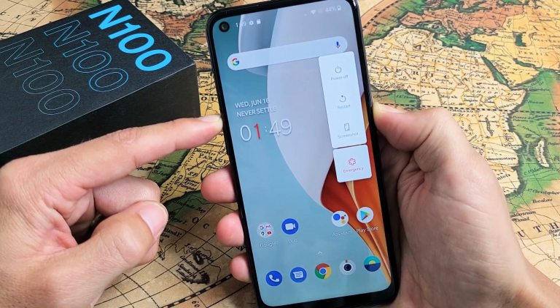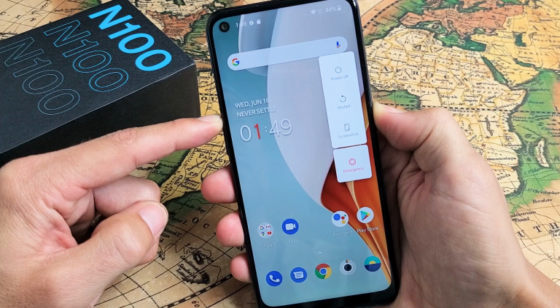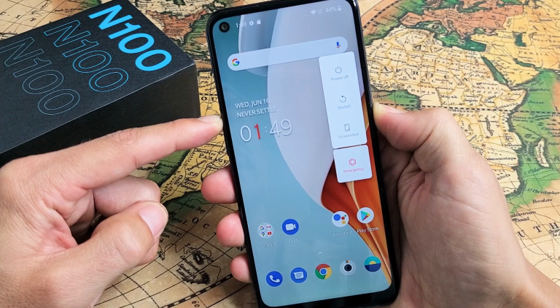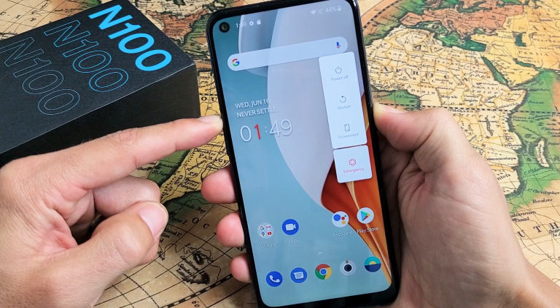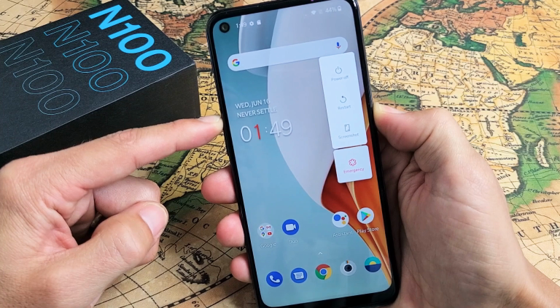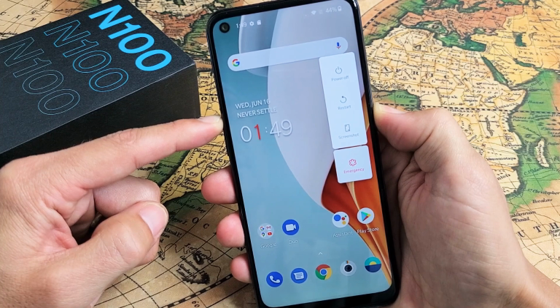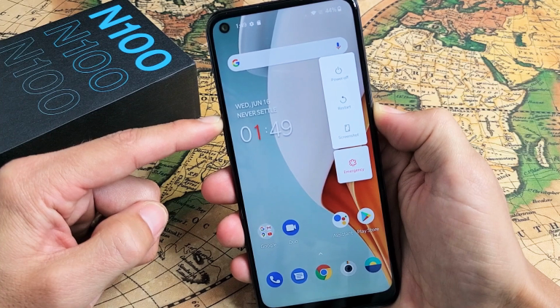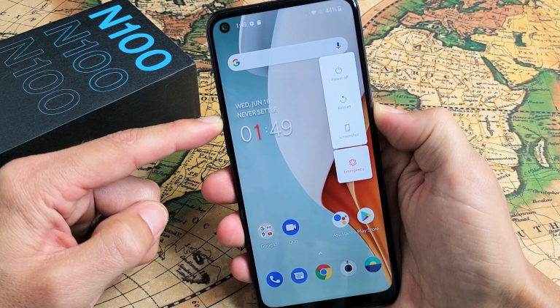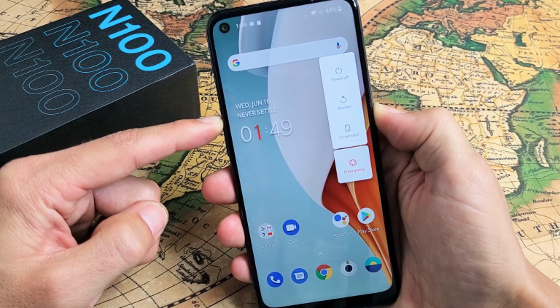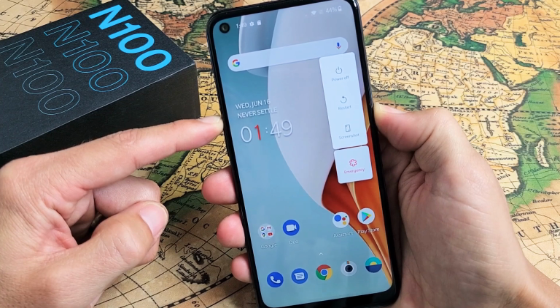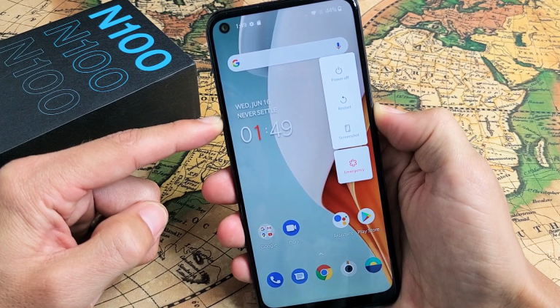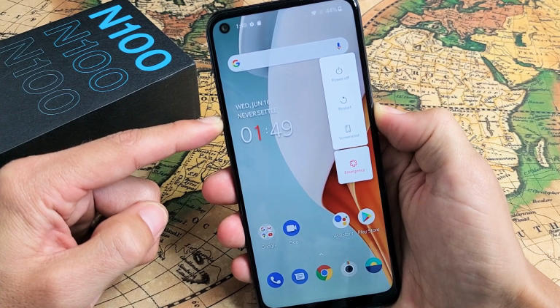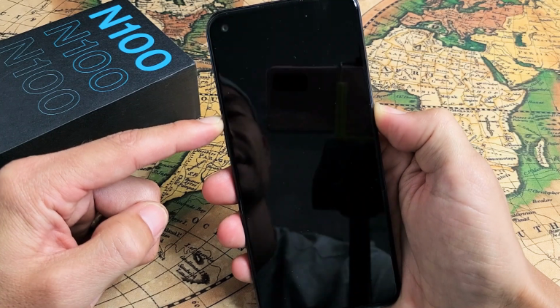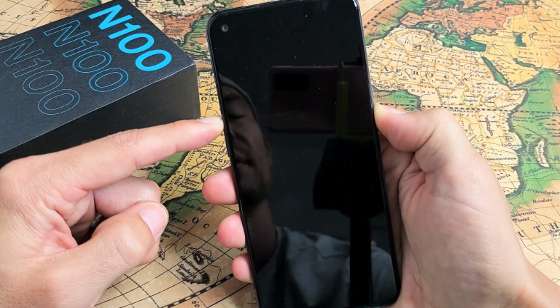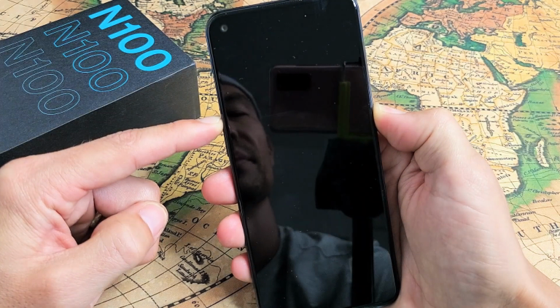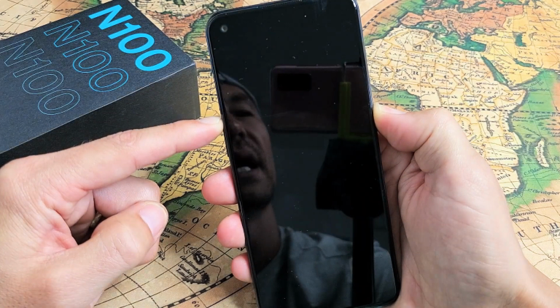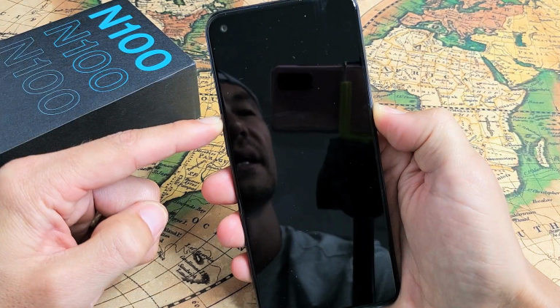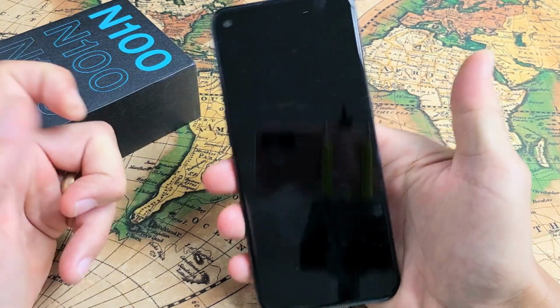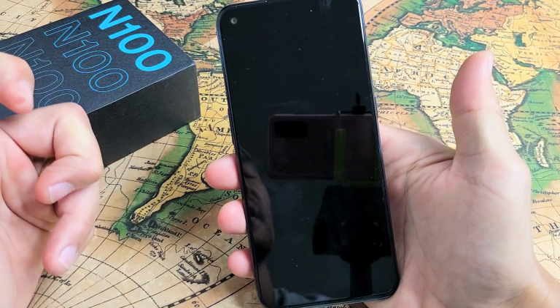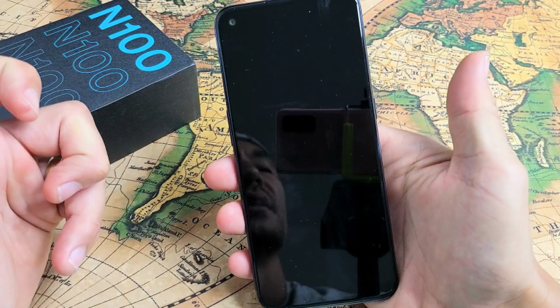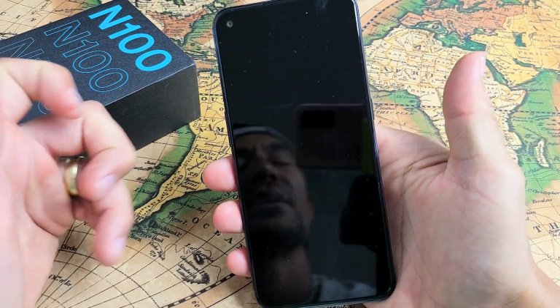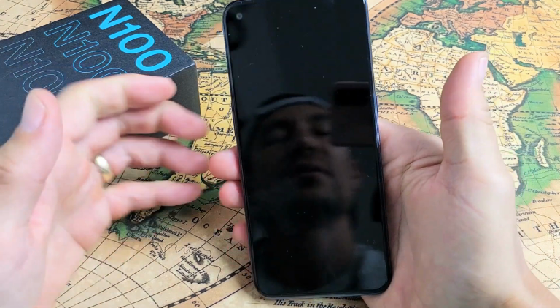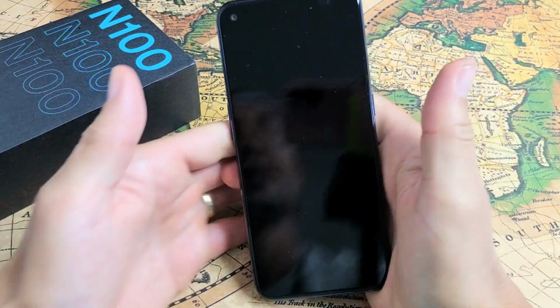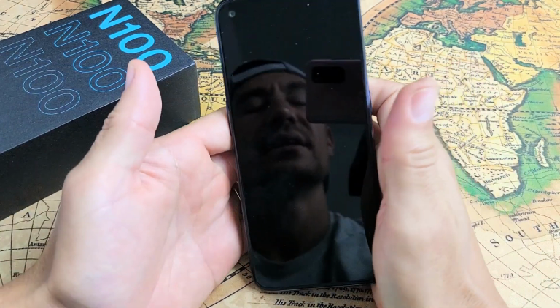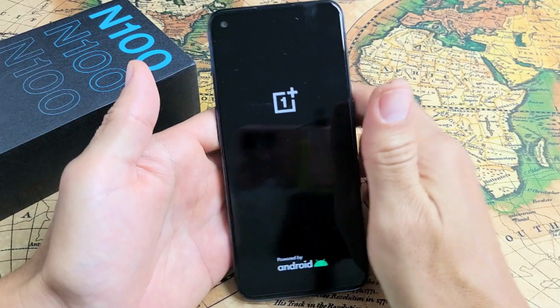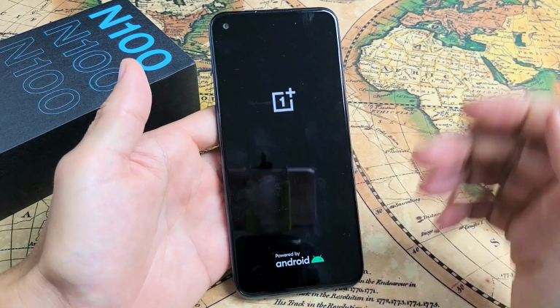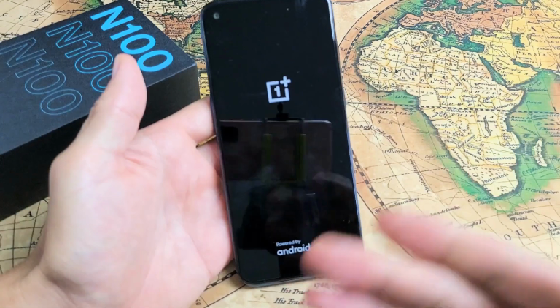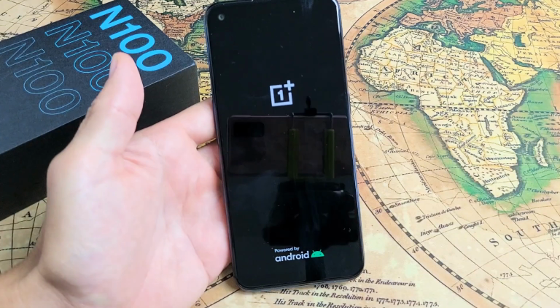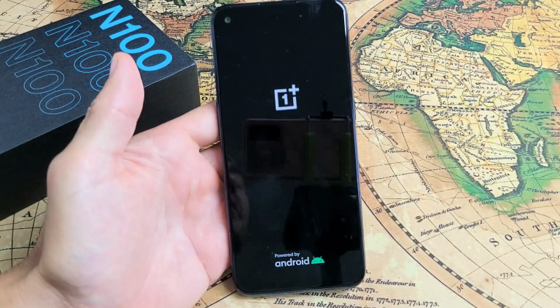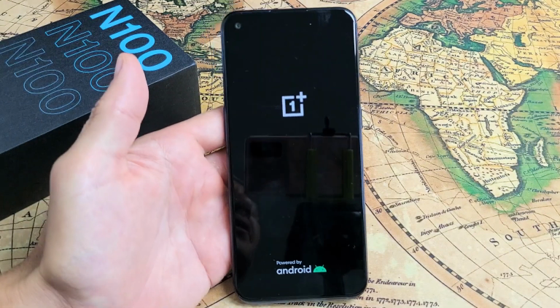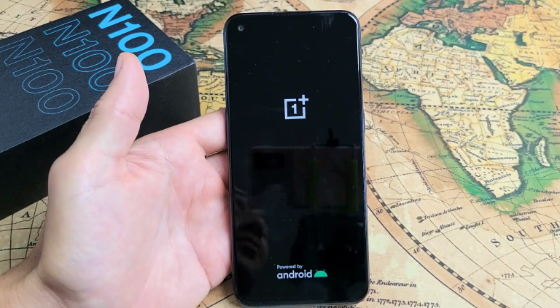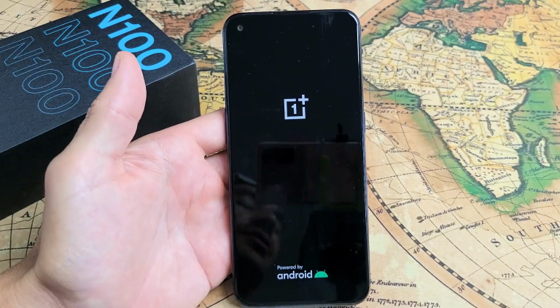Just wait until the screen goes black, then let go, and it will automatically restart.